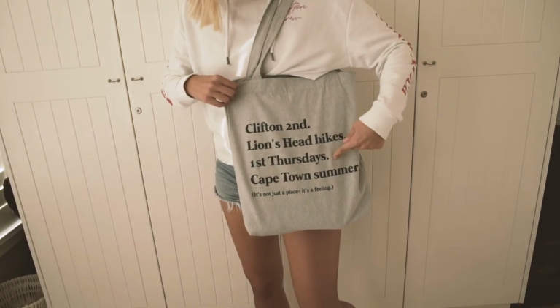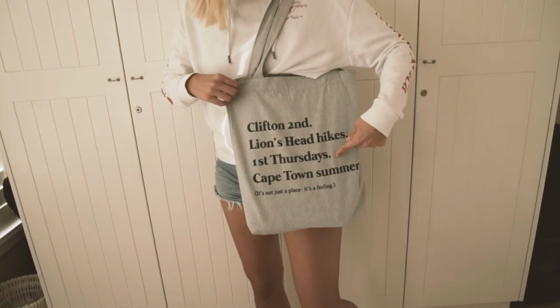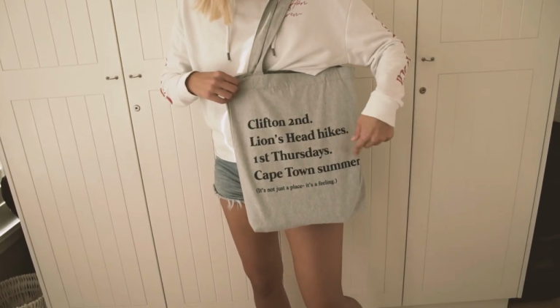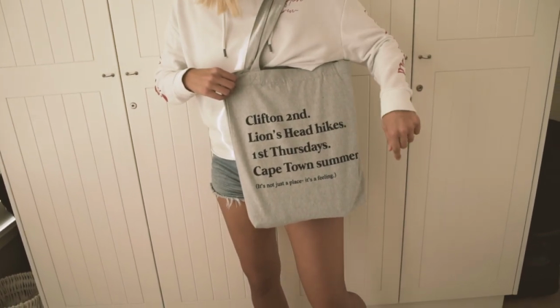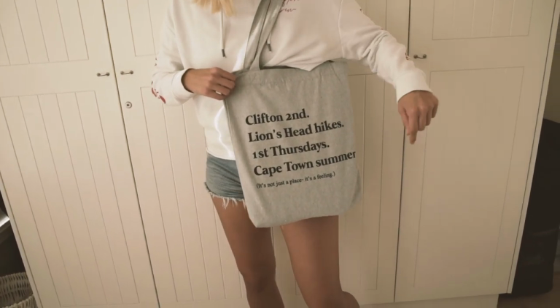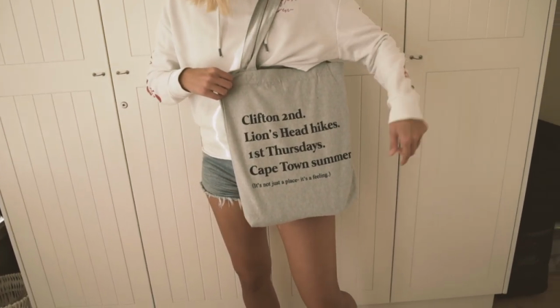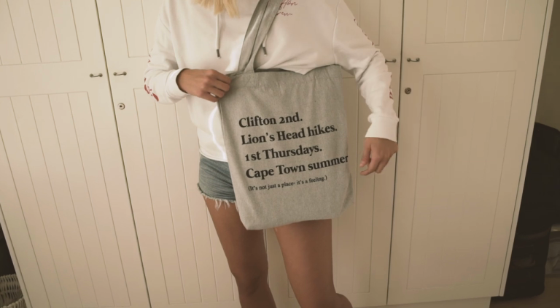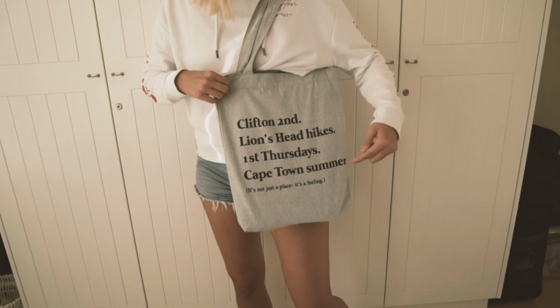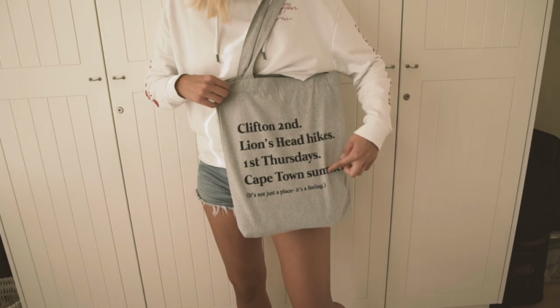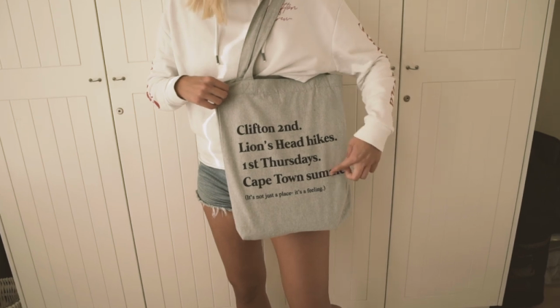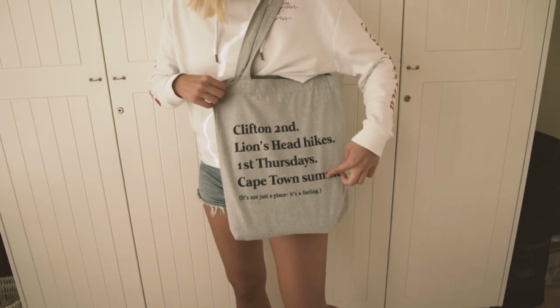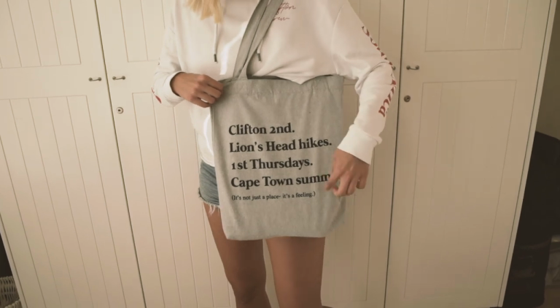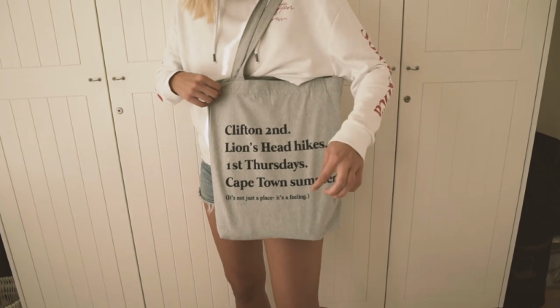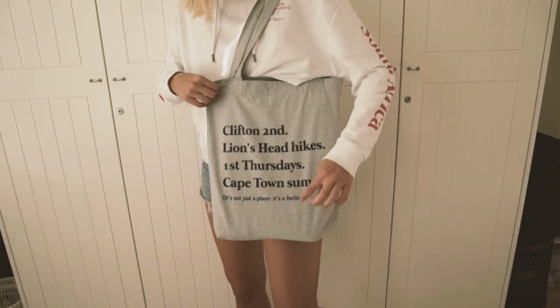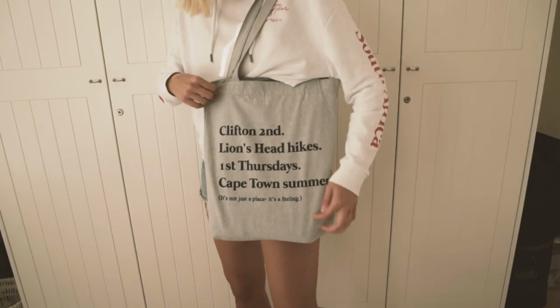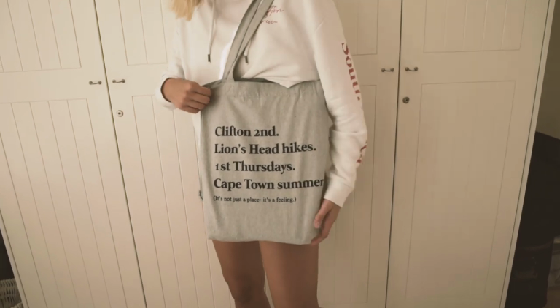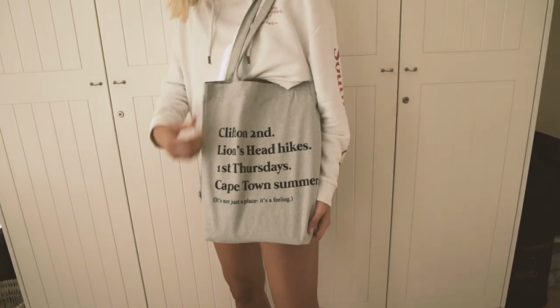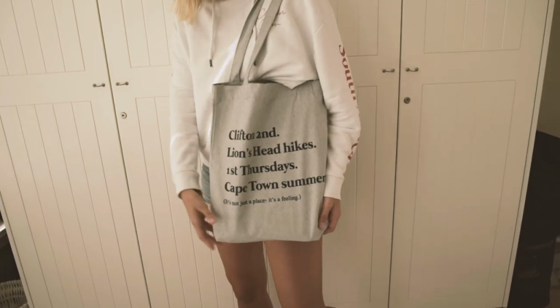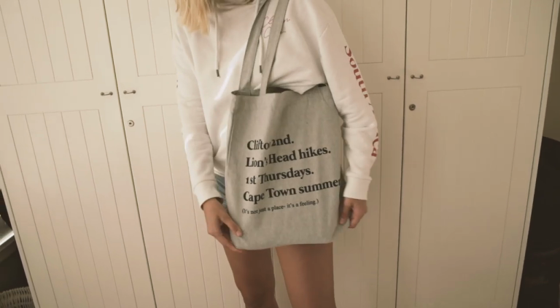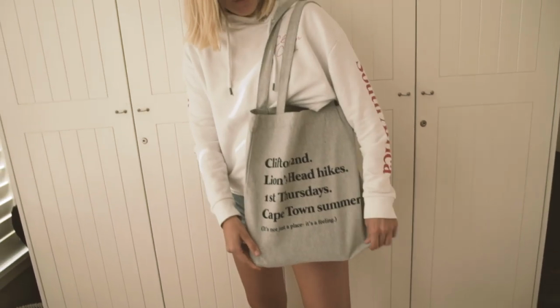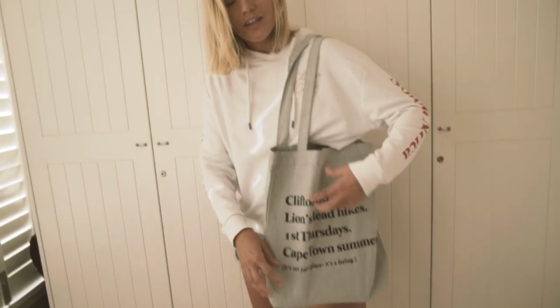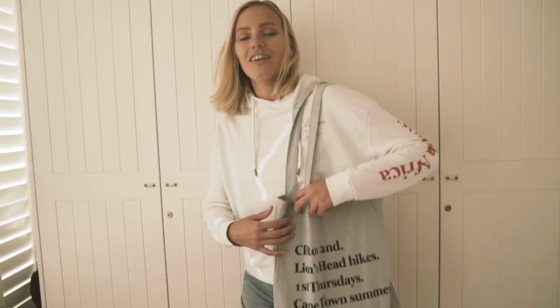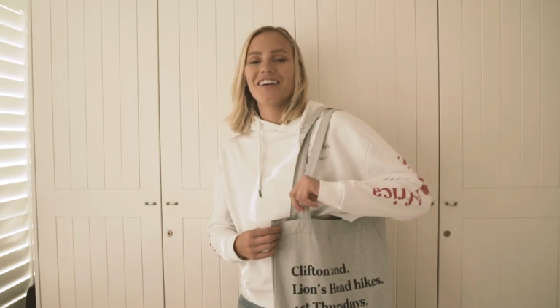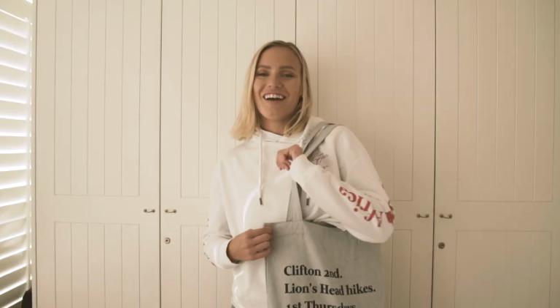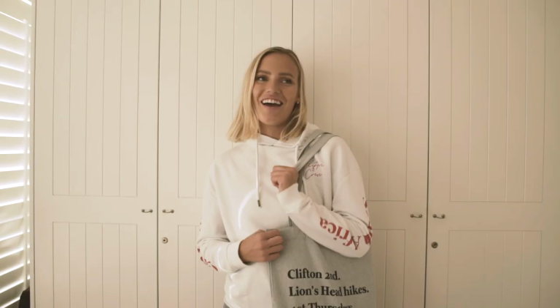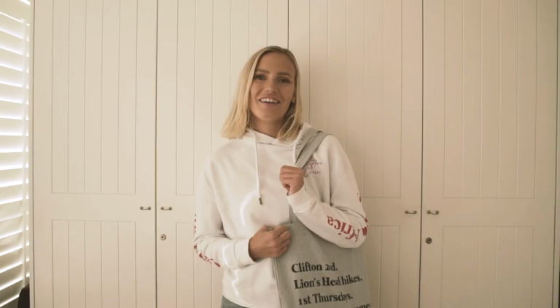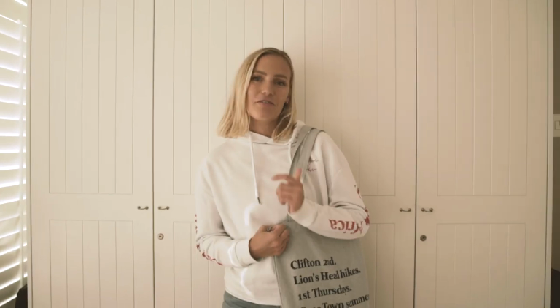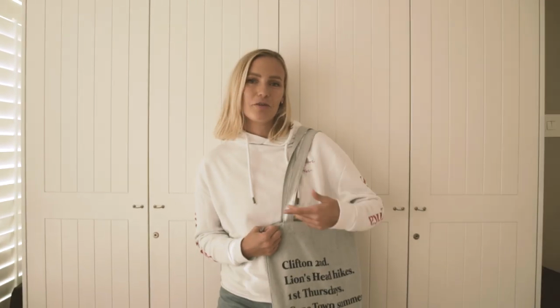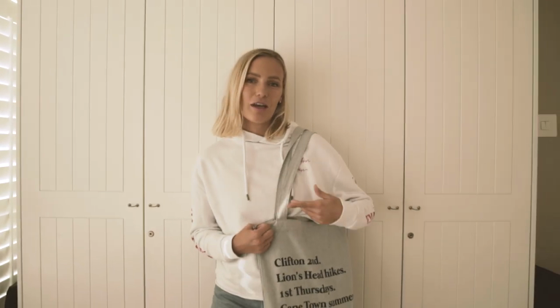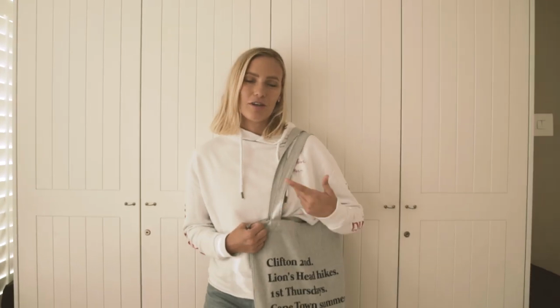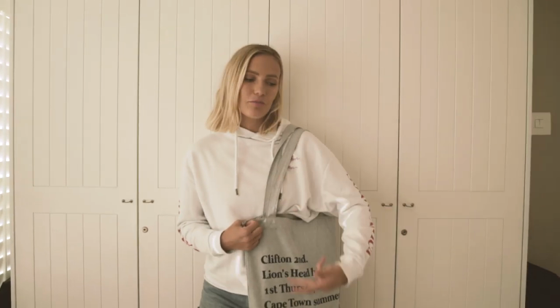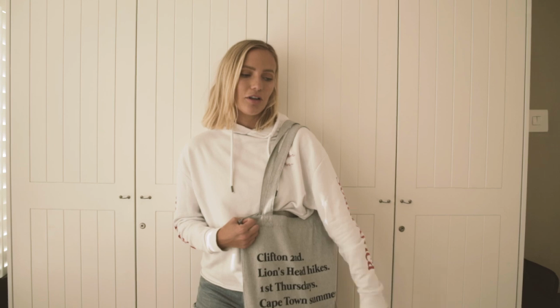On the tote bag it says: 'Clifton second, Lion's Head hikes first, Thursdays, Cape Town summer — it's not just a place, it's a feeling.' And if you've been to Cape Town, you probably know what all of these things are.